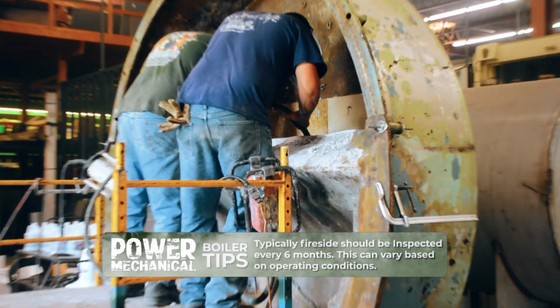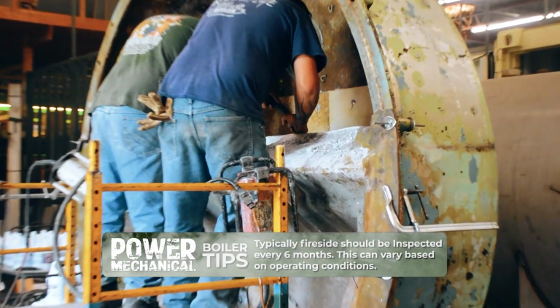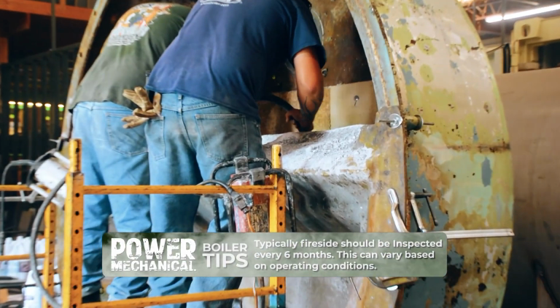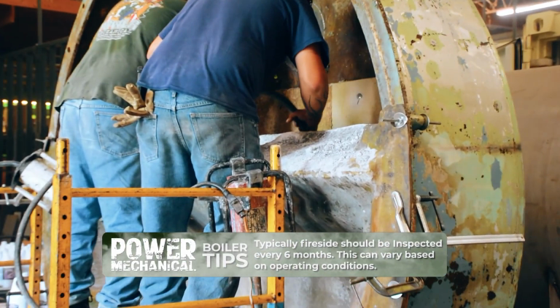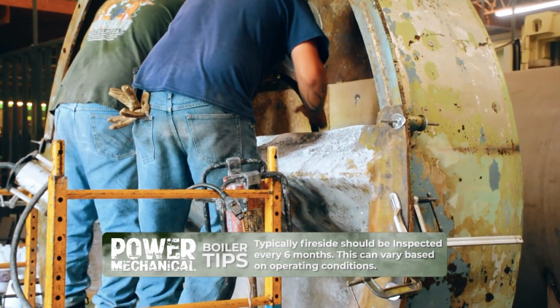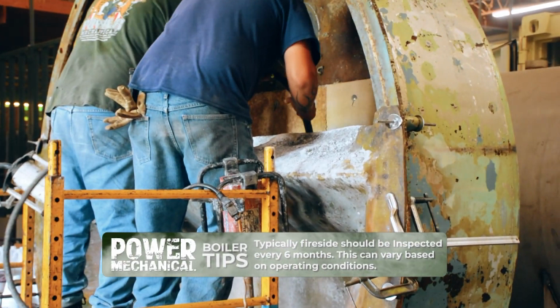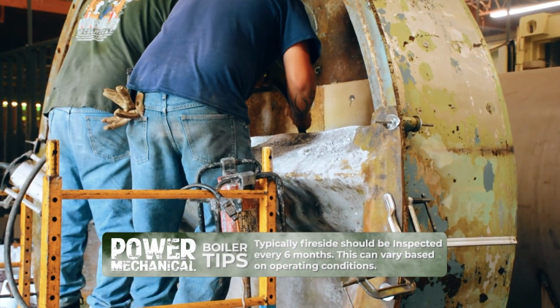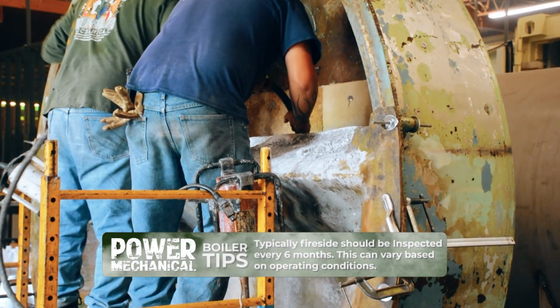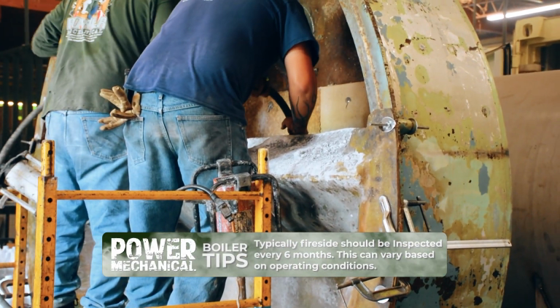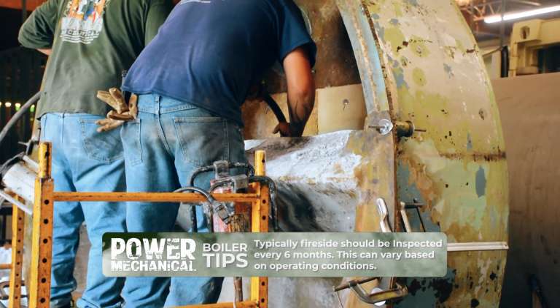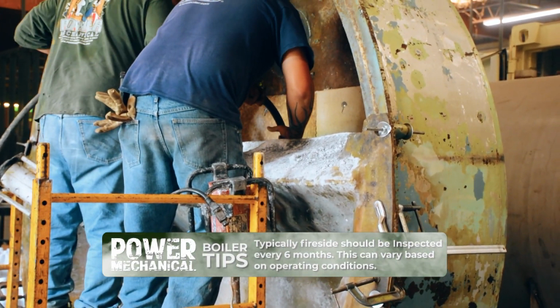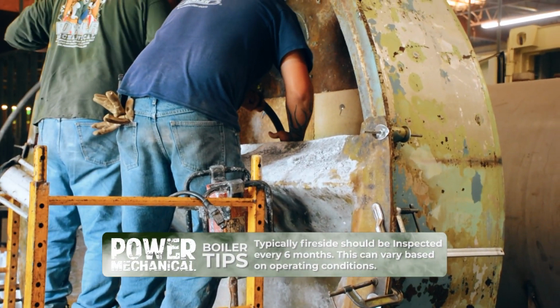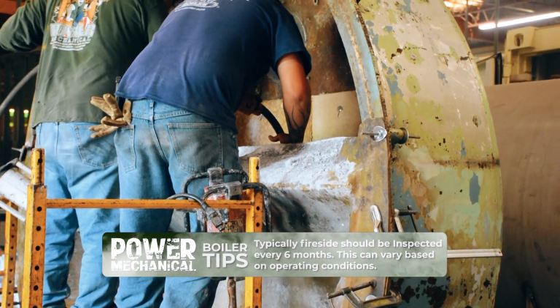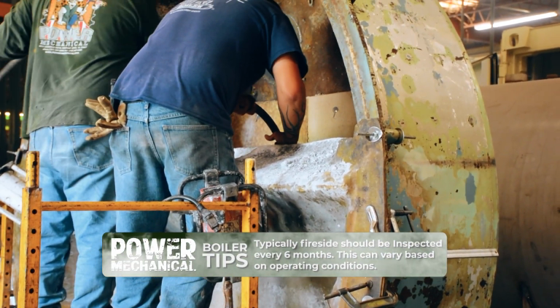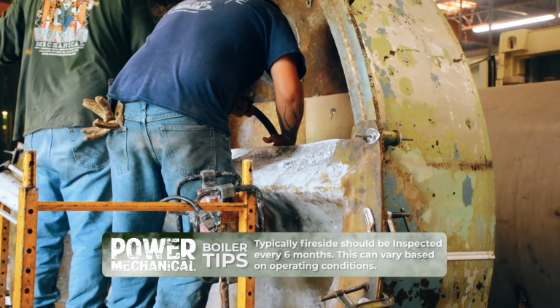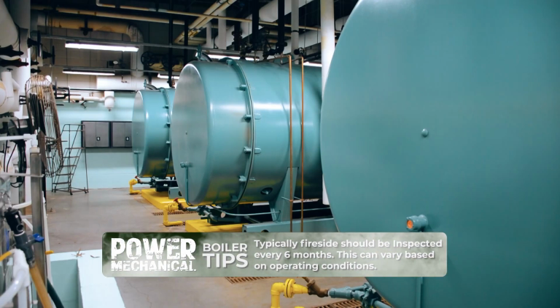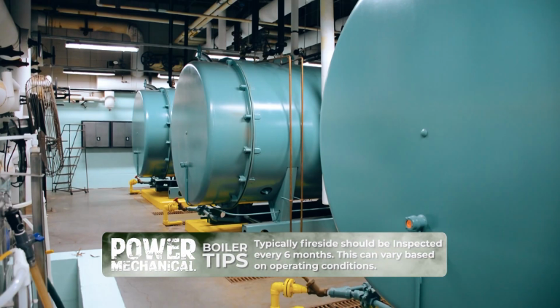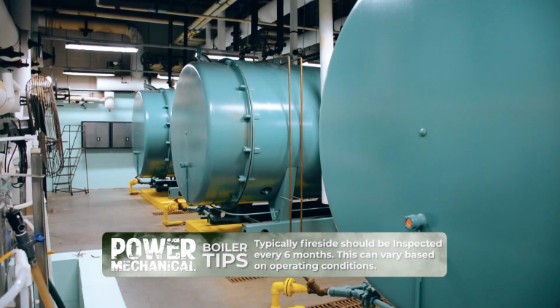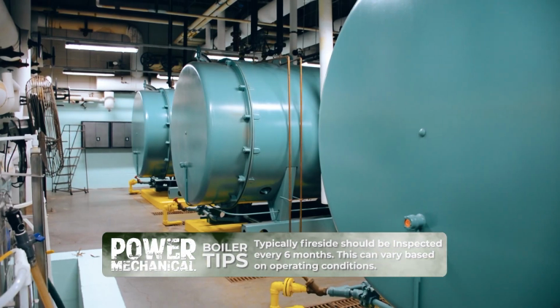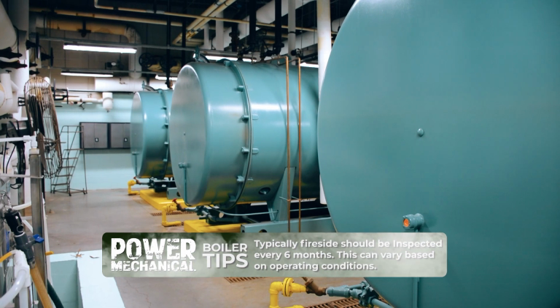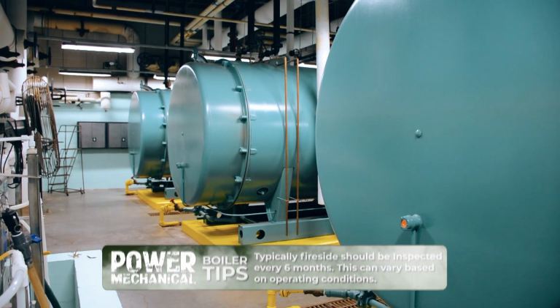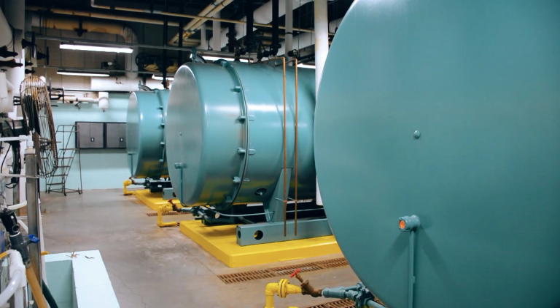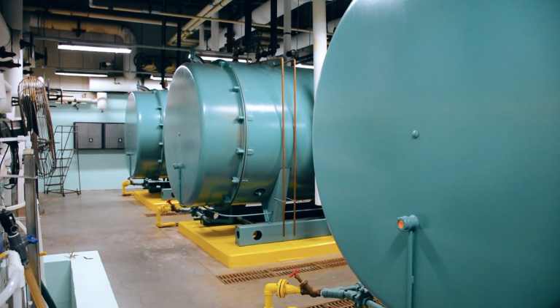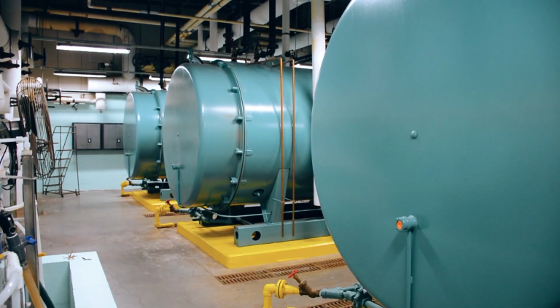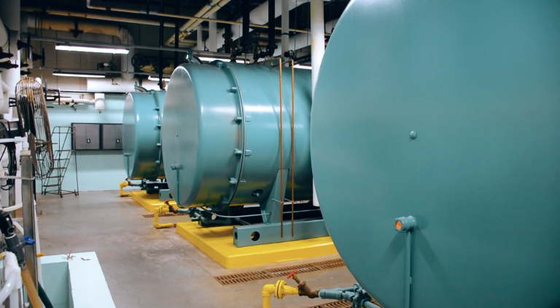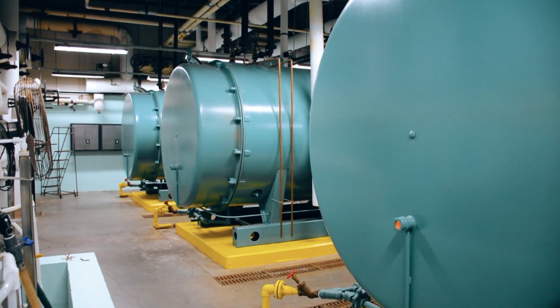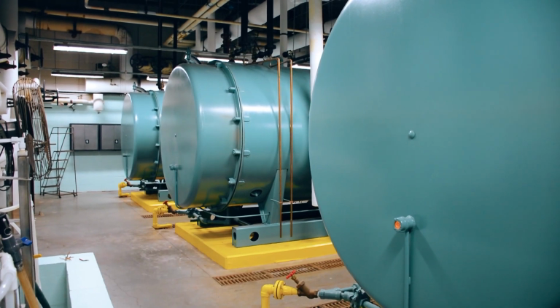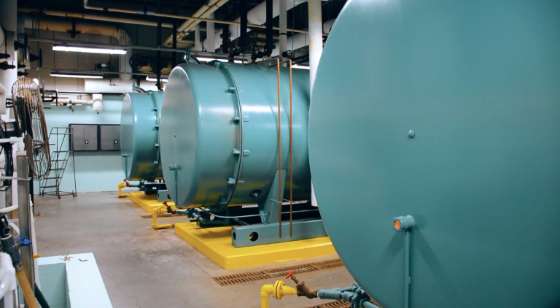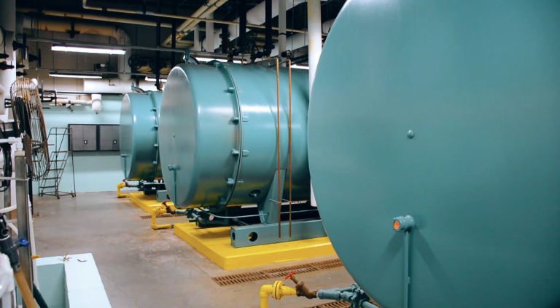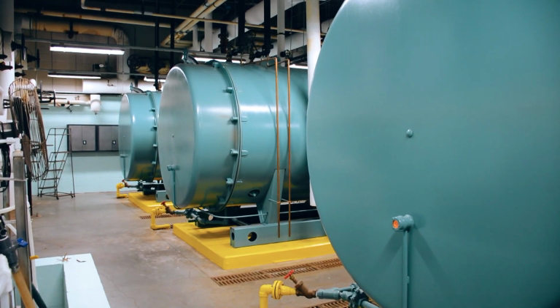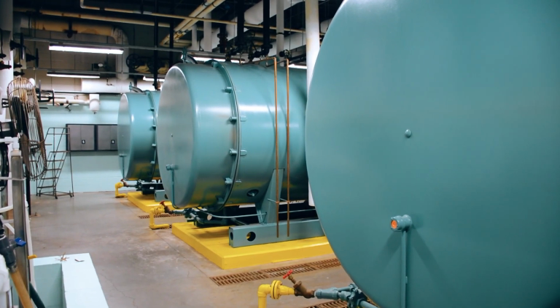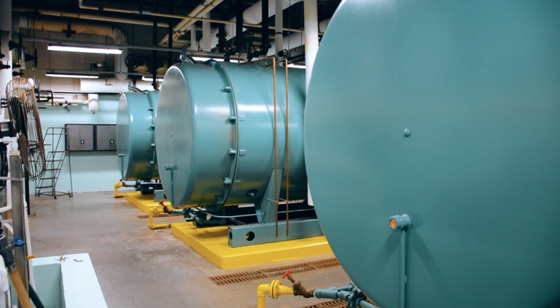Typically every six months is about the right amount, but you could need to do it sooner based on certain operating conditions.